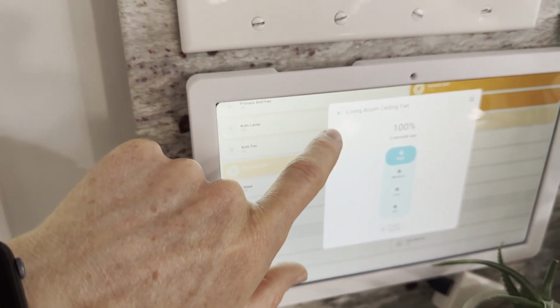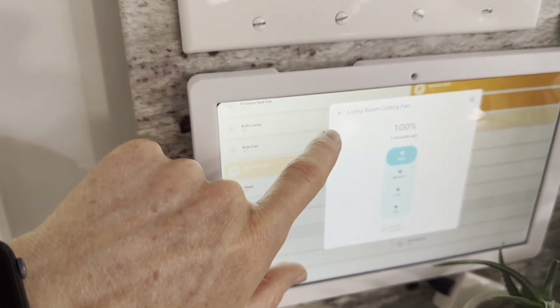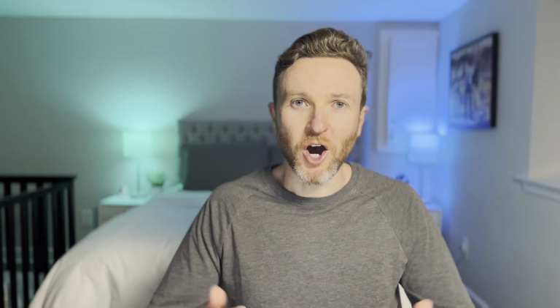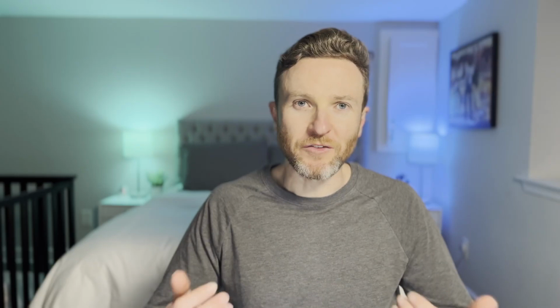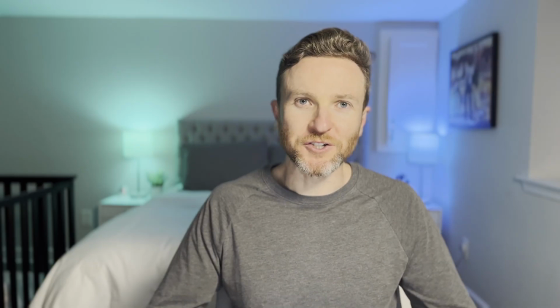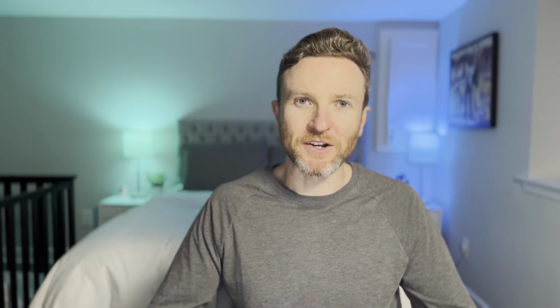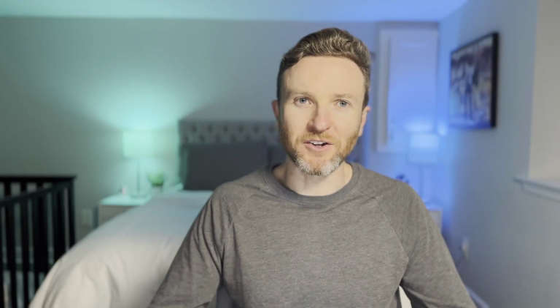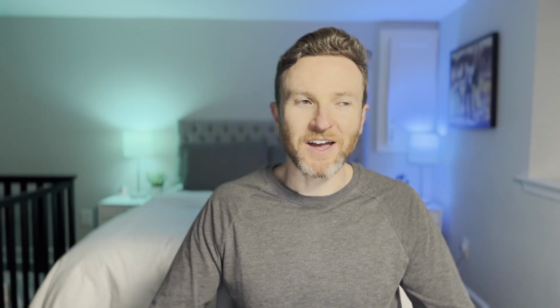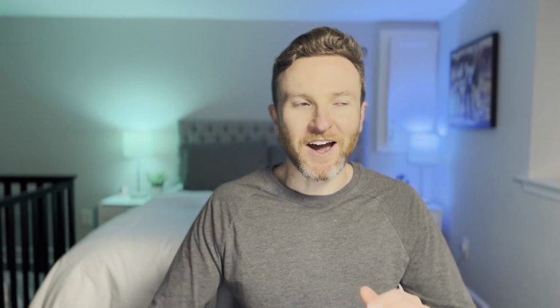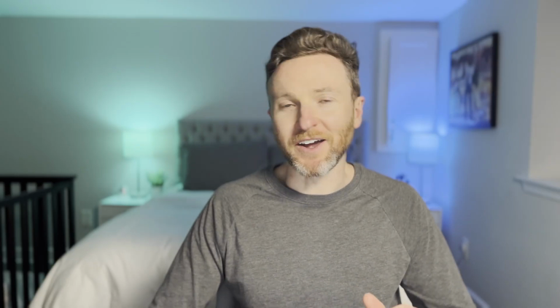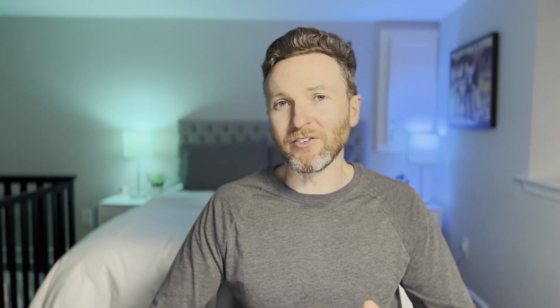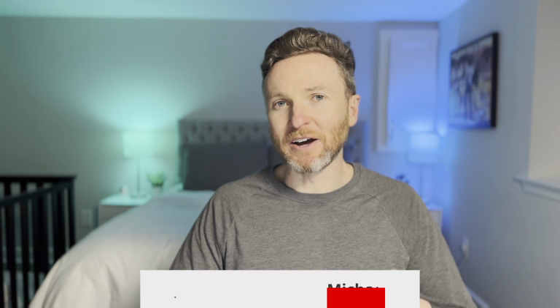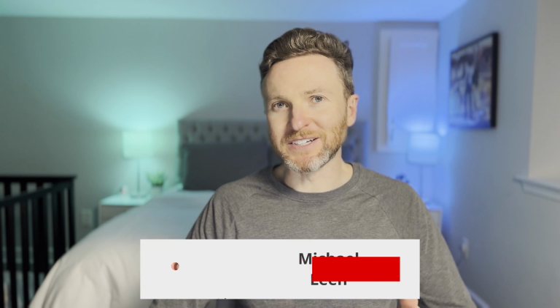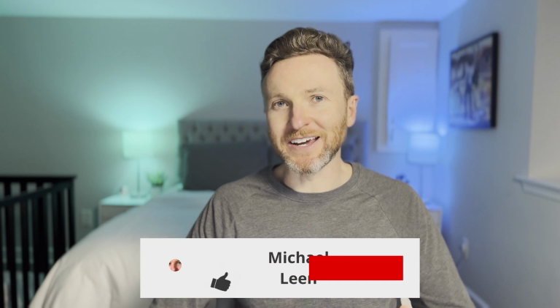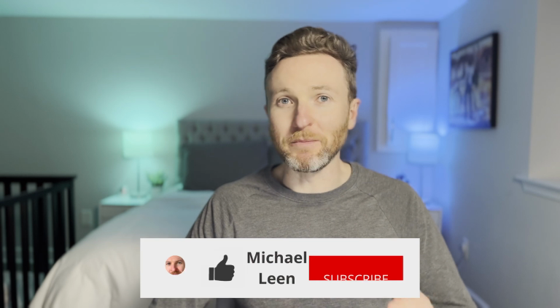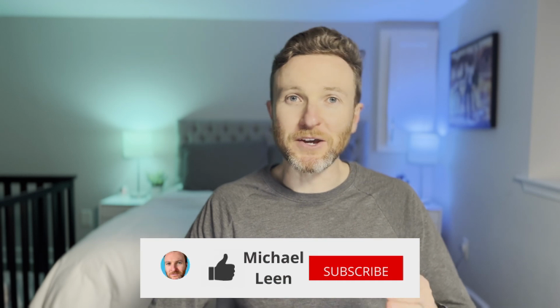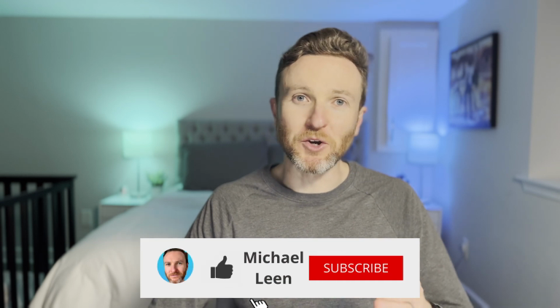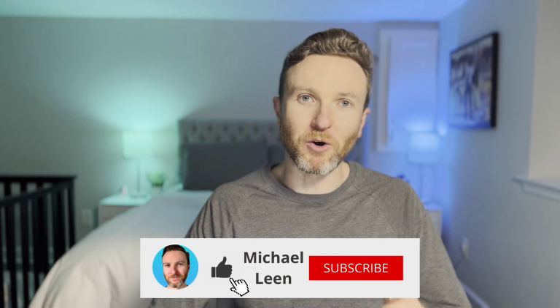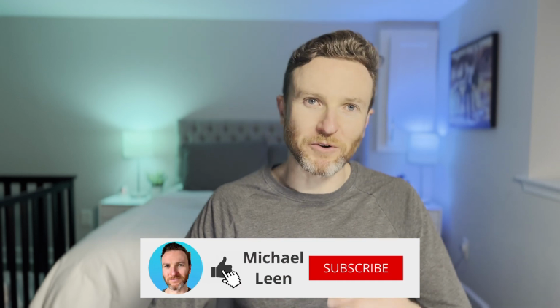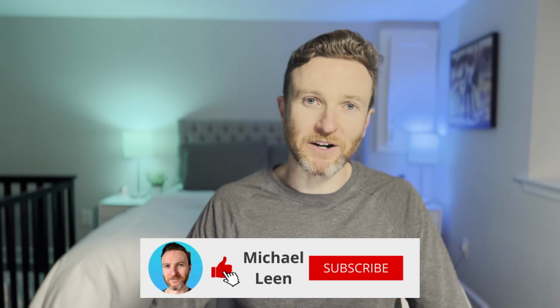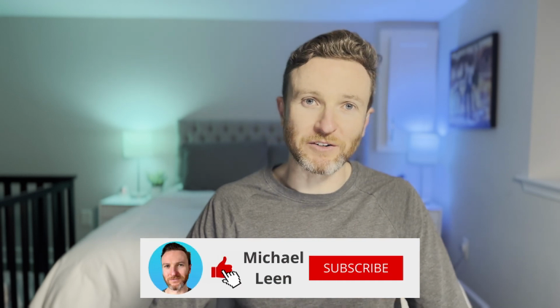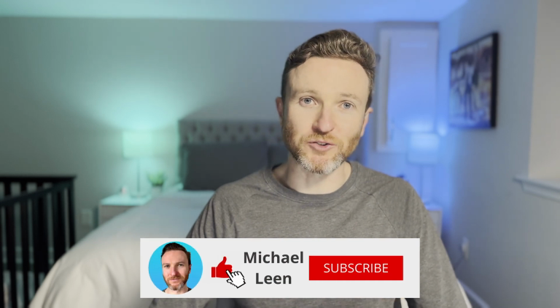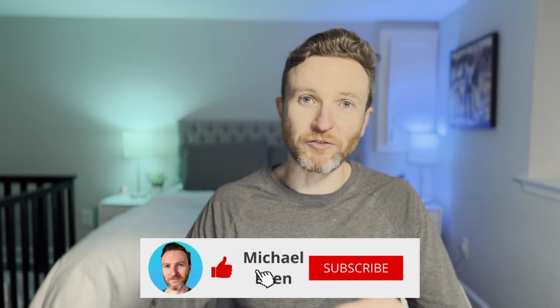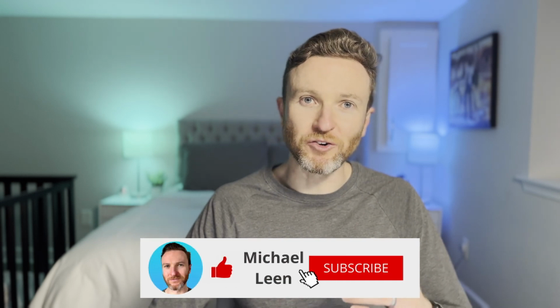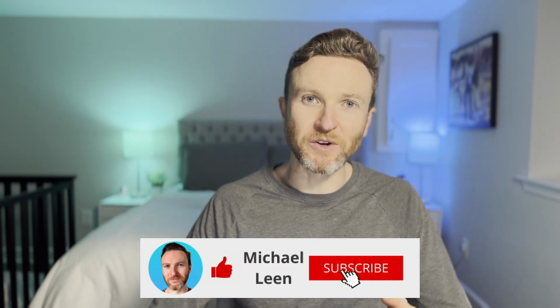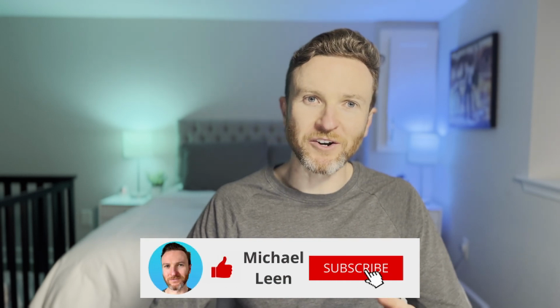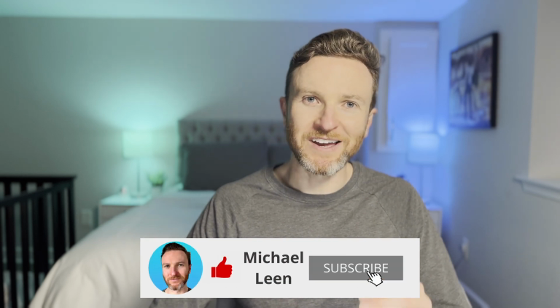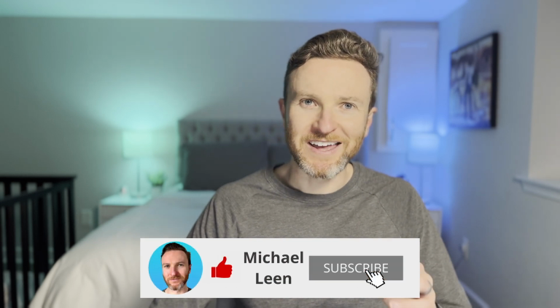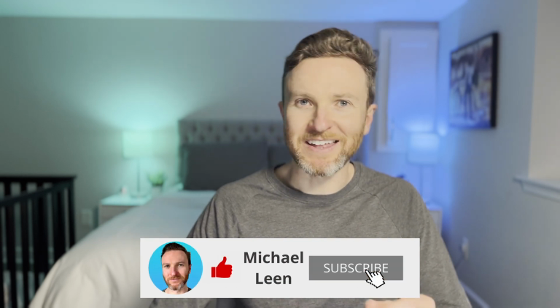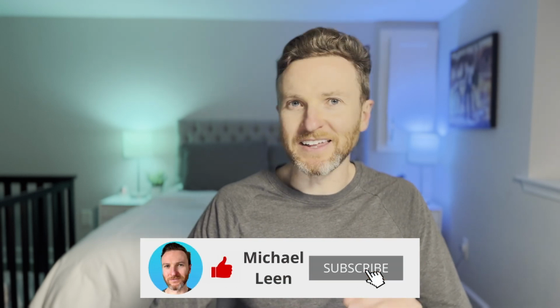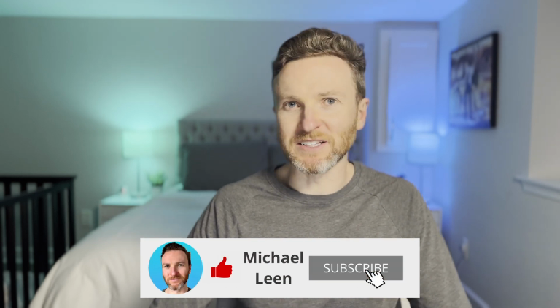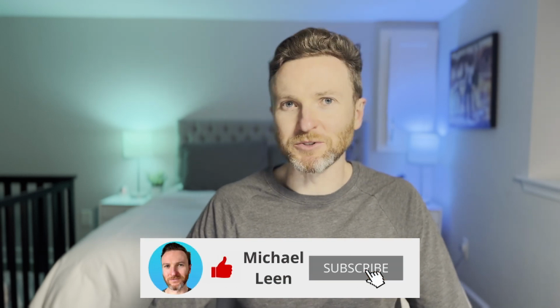On this channel, I cover how tech can make you more productive, so if you're new here, hit that subscribe button.